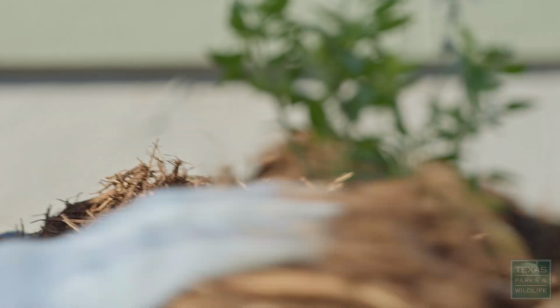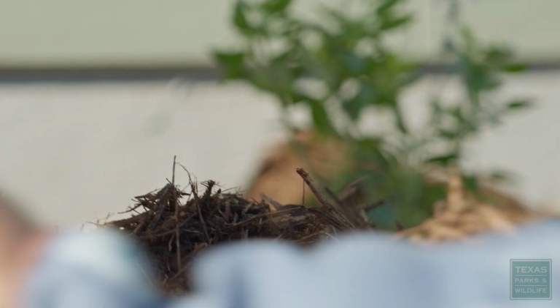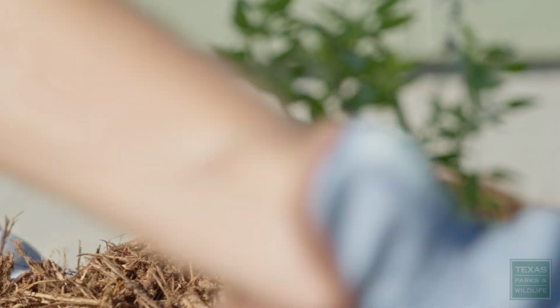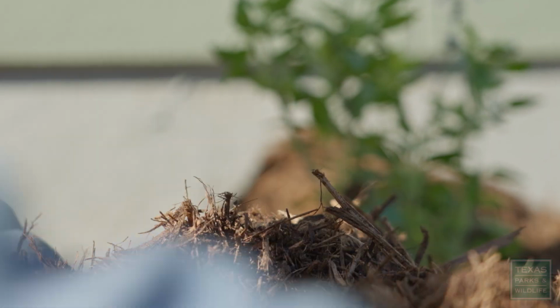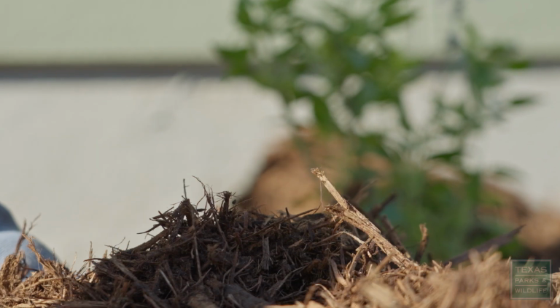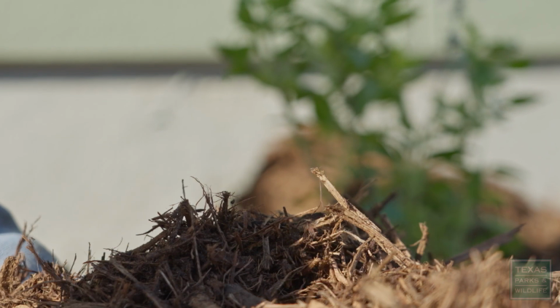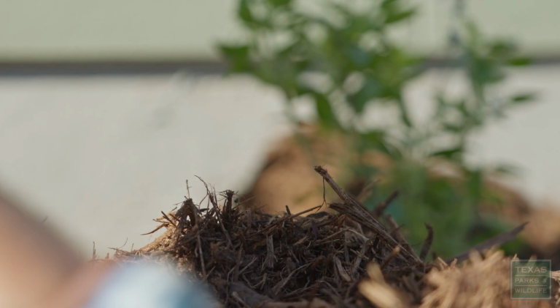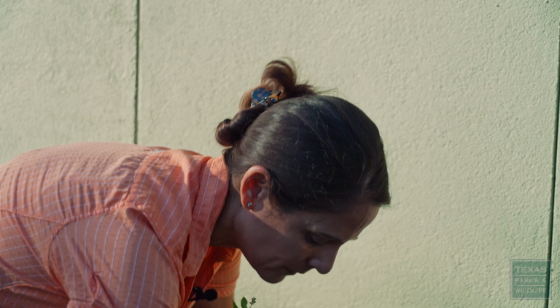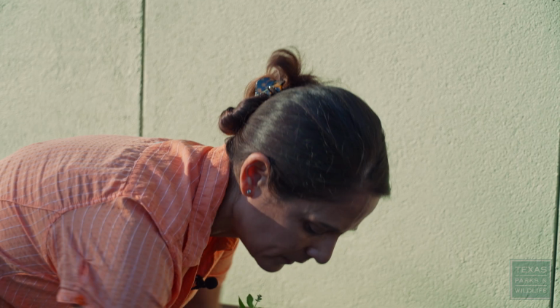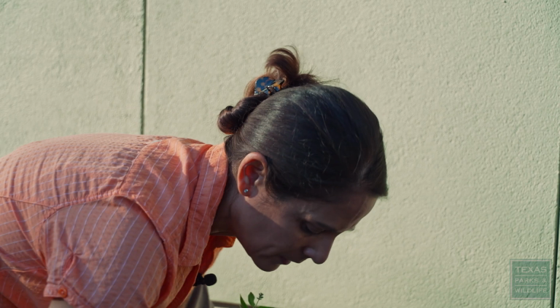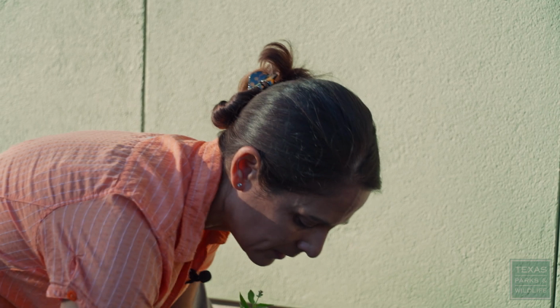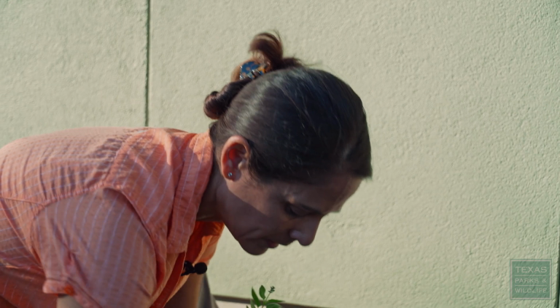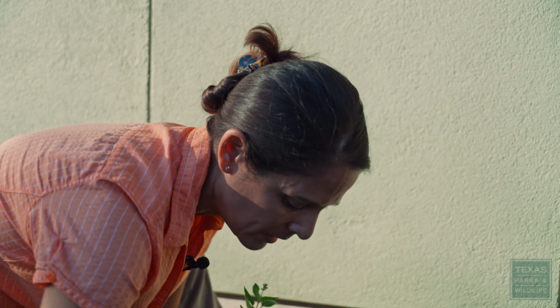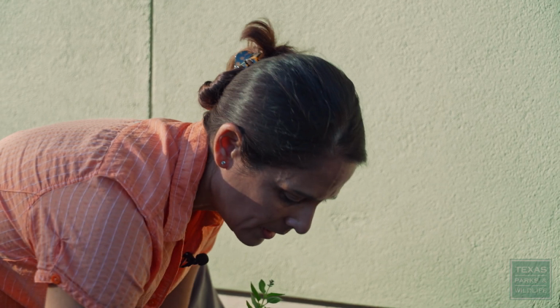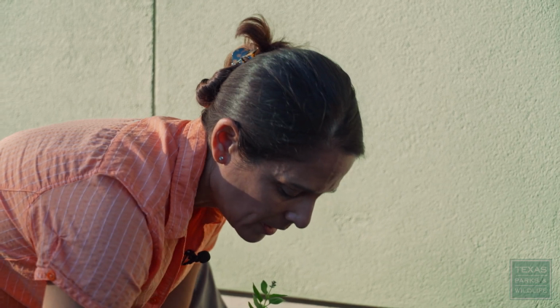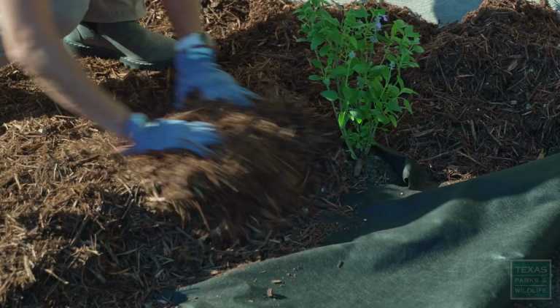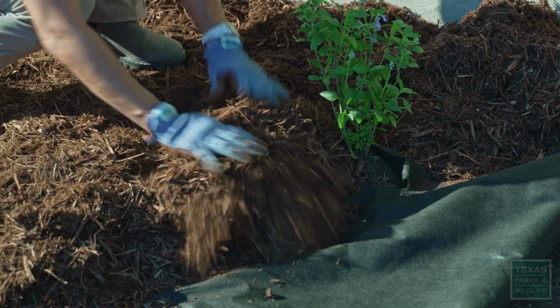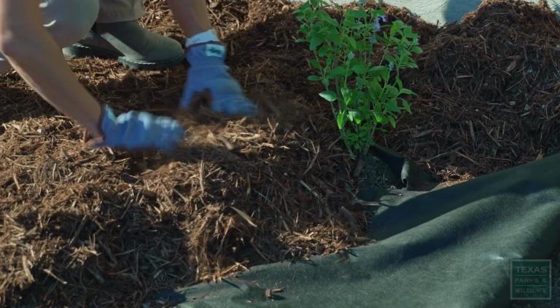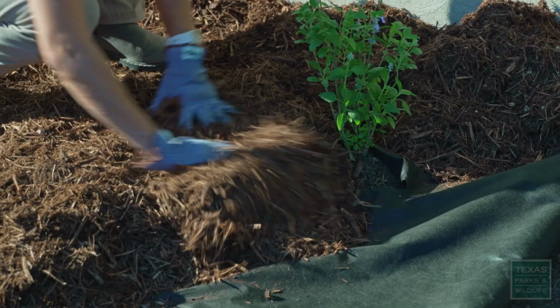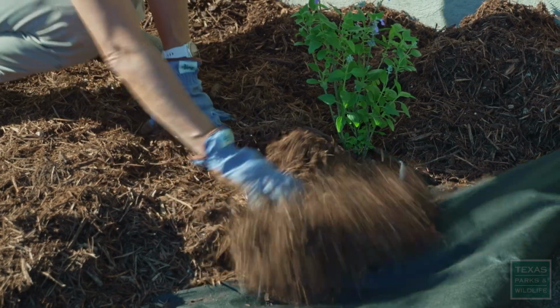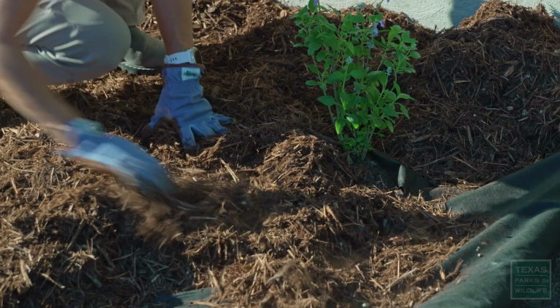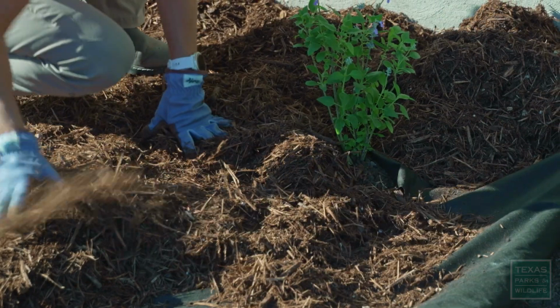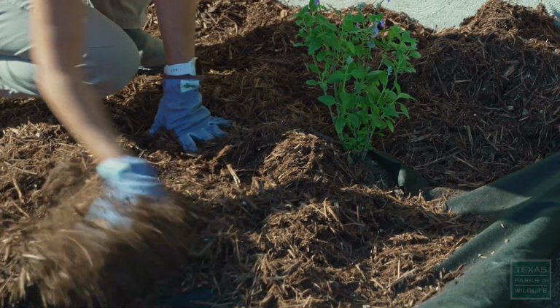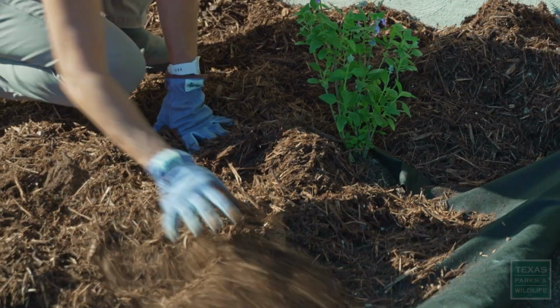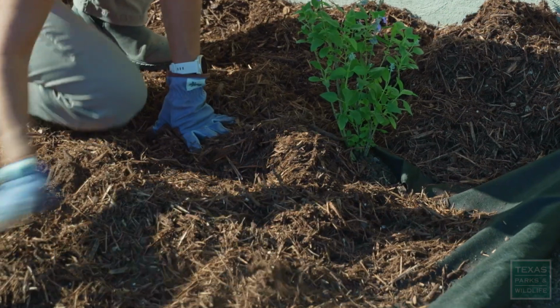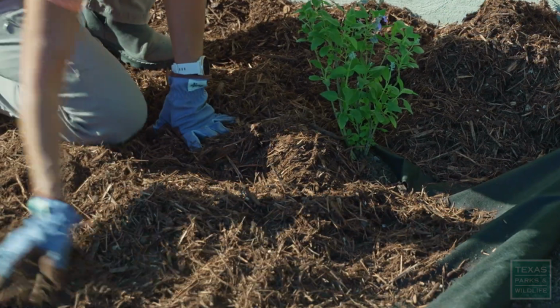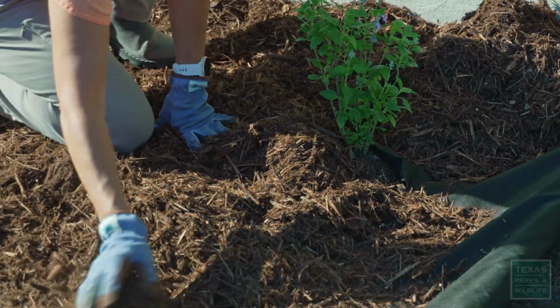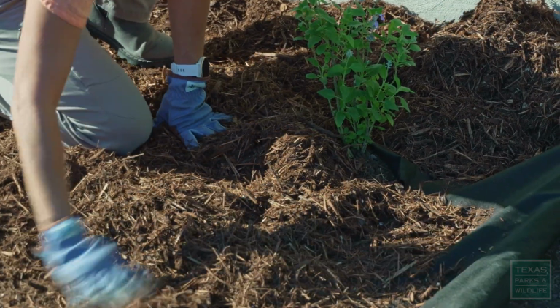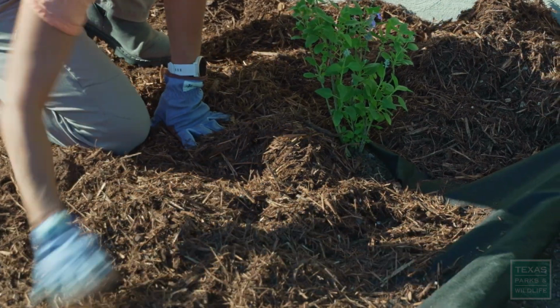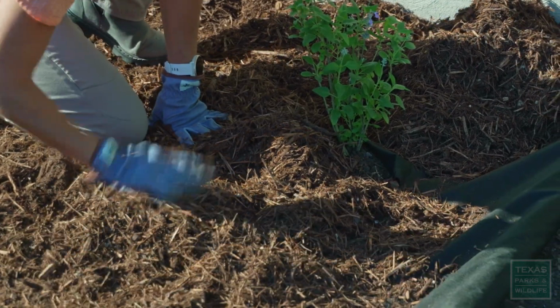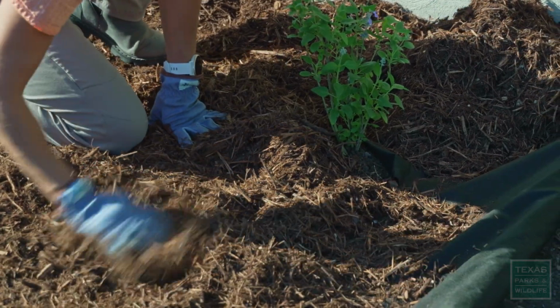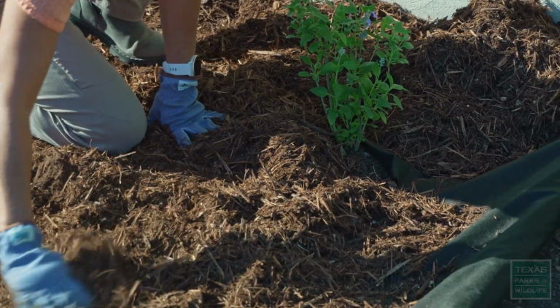I tend to use cedar mulch to help keep moisture in the soil. Let's hope that this one does well.